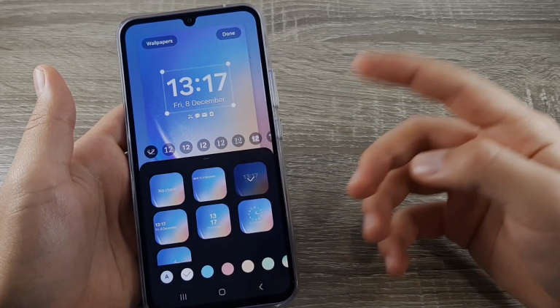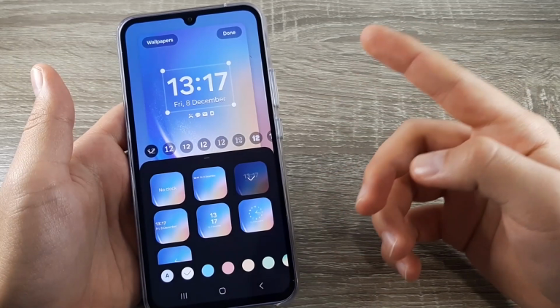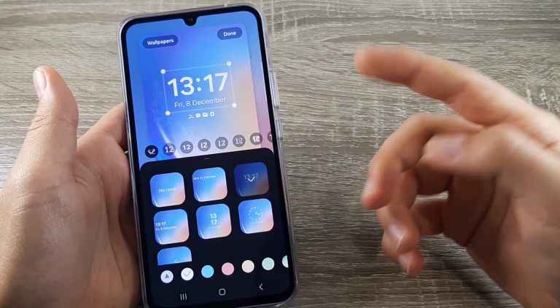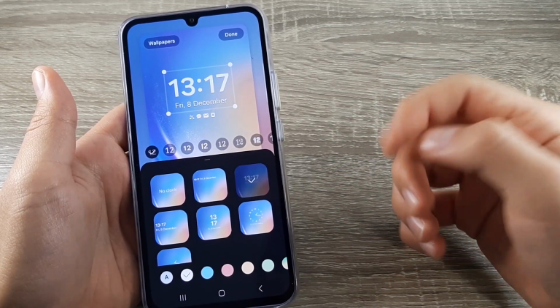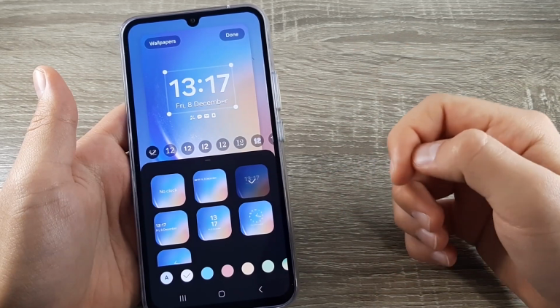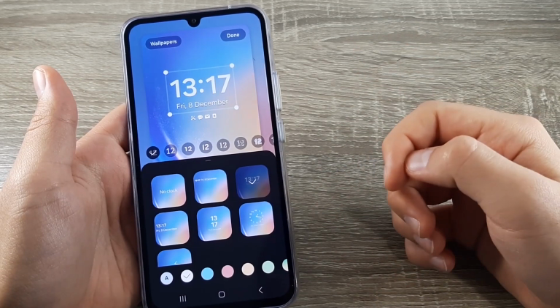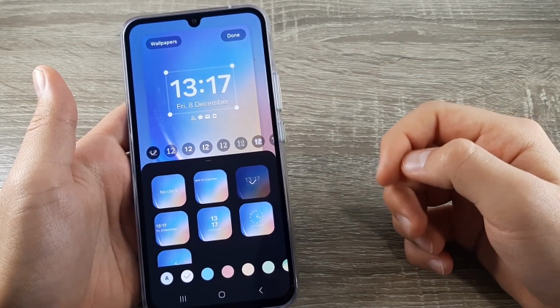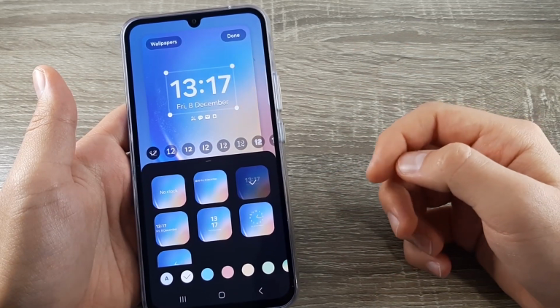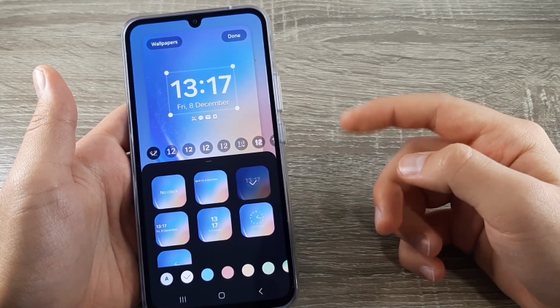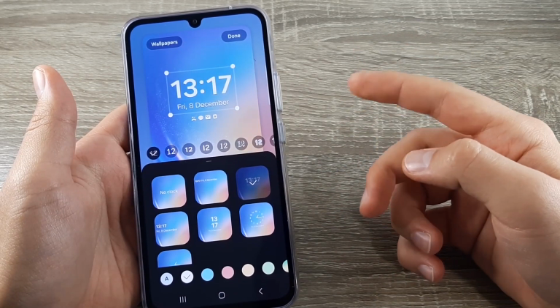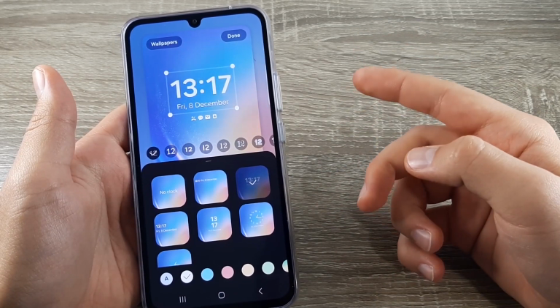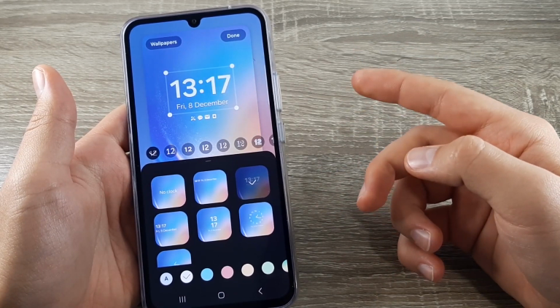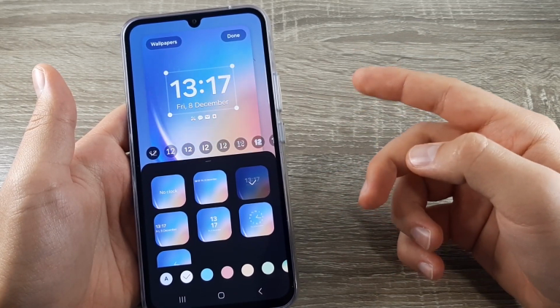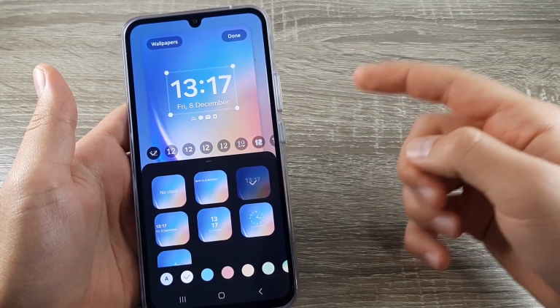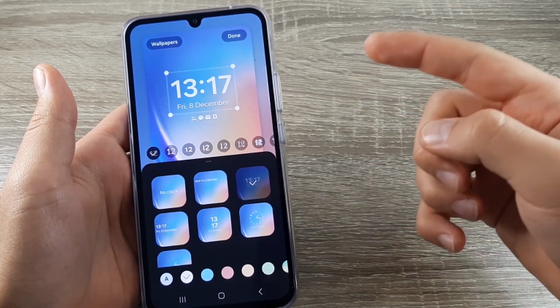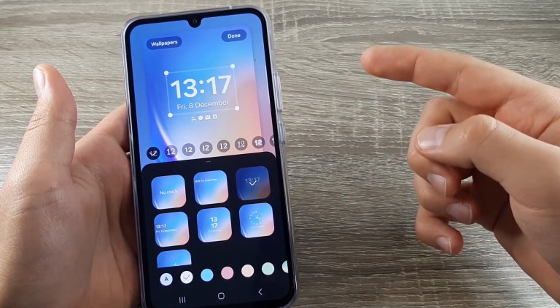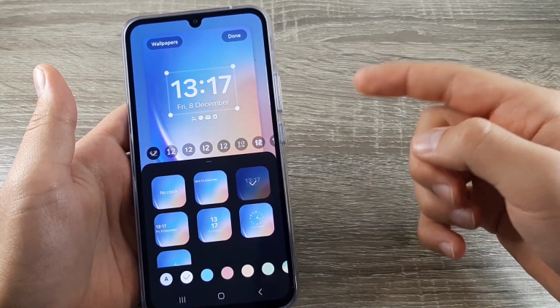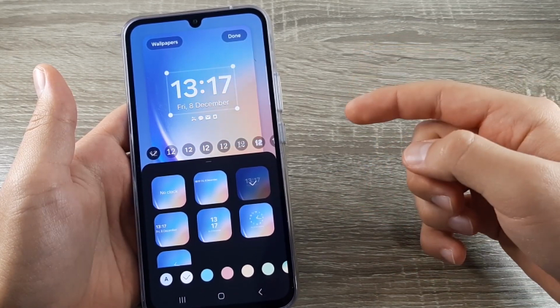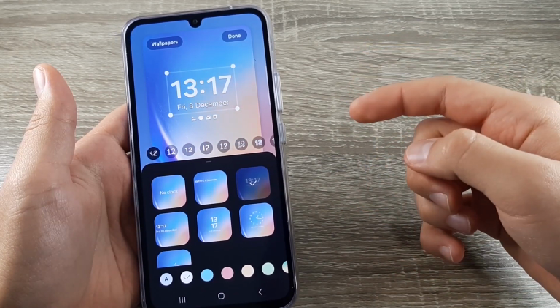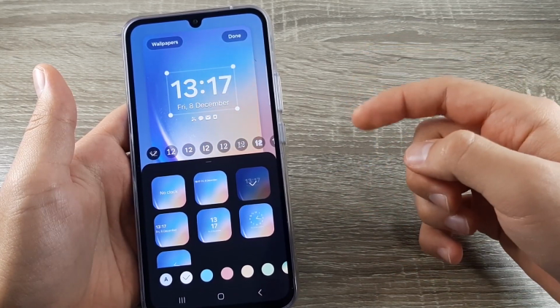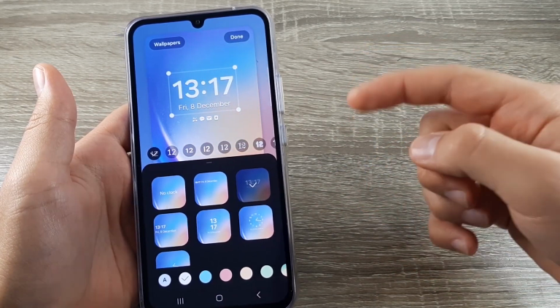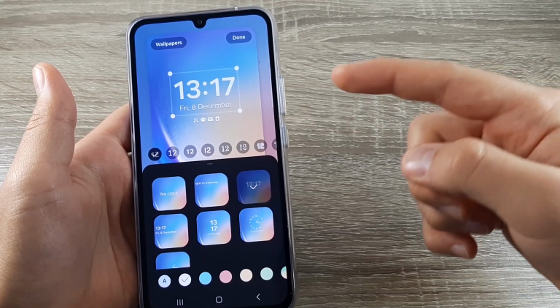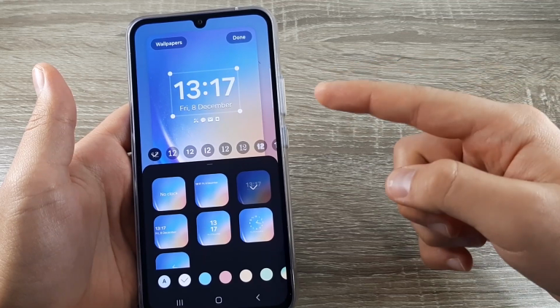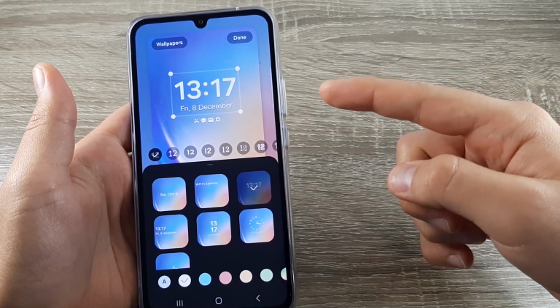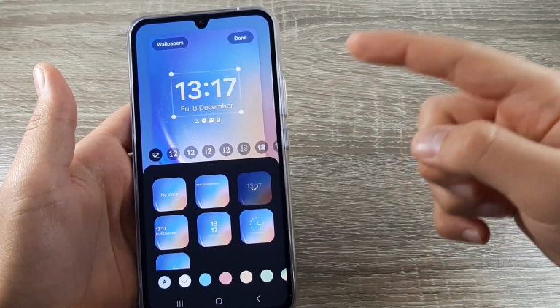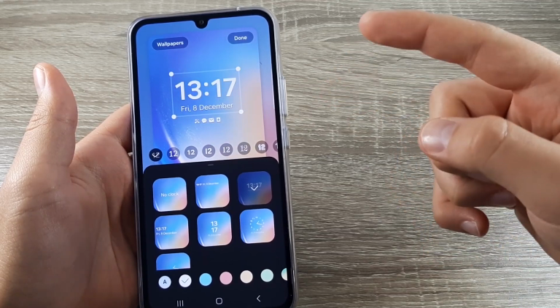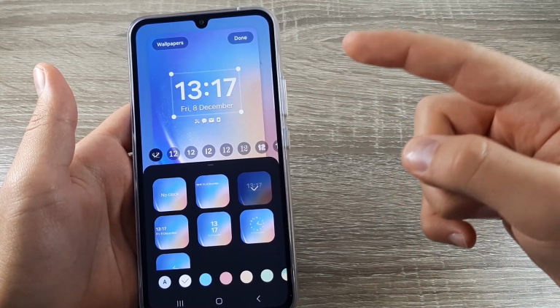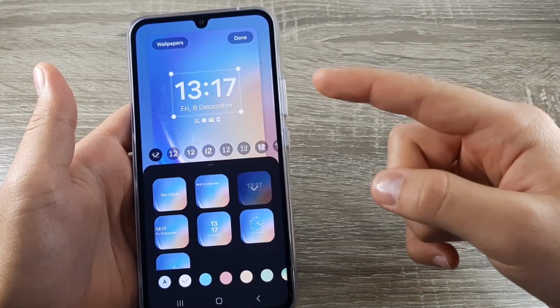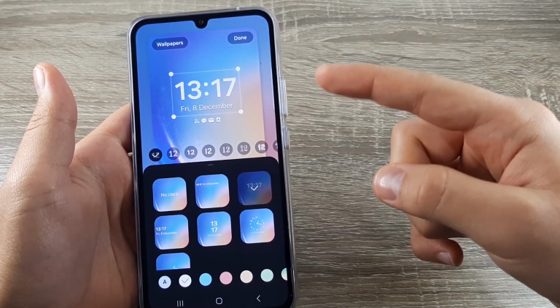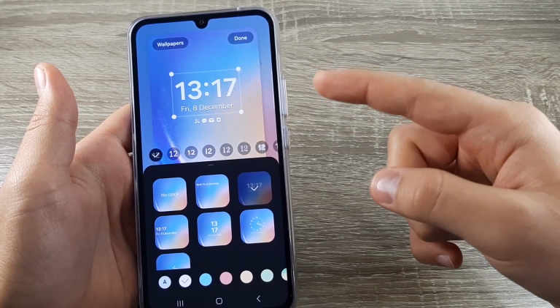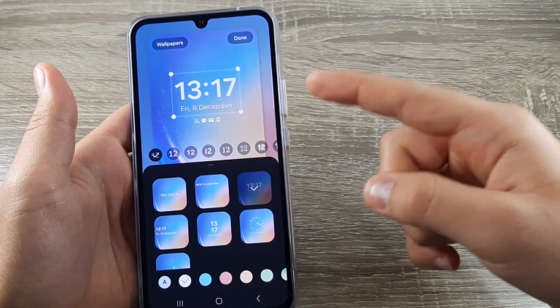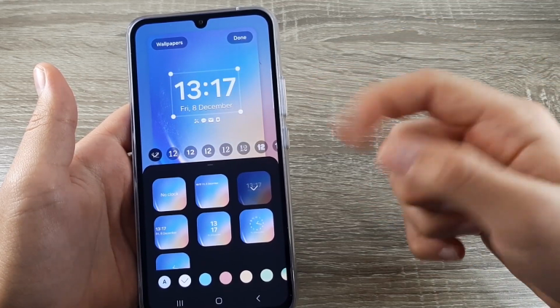Hi guys and welcome back to GSM ABC YouTube channel. Today I'm going to show you how to customize your lock screen watch.